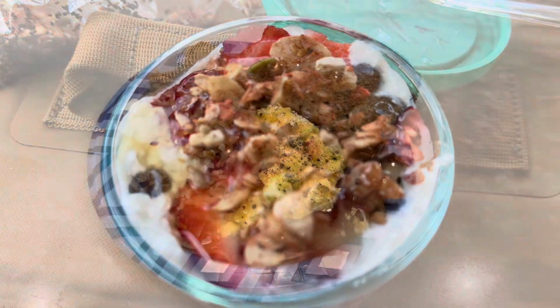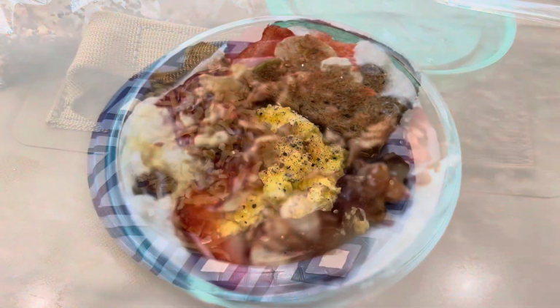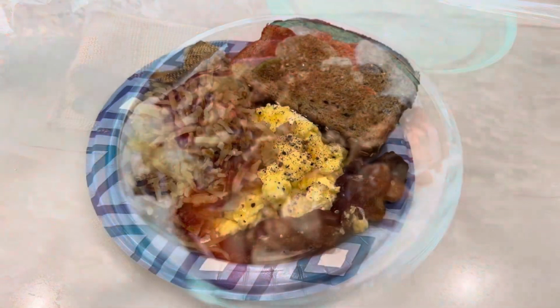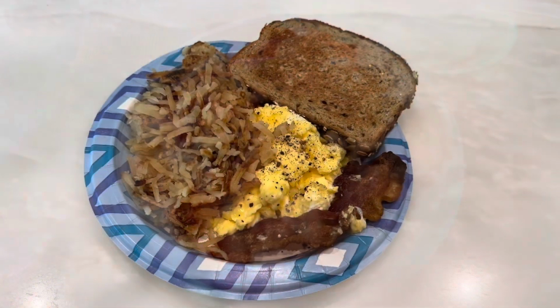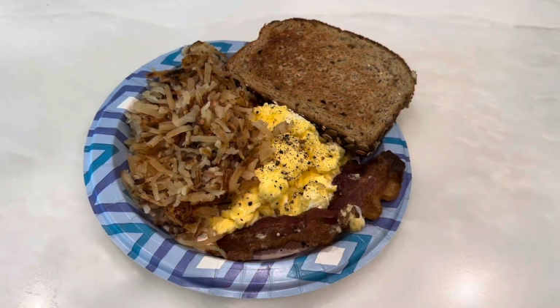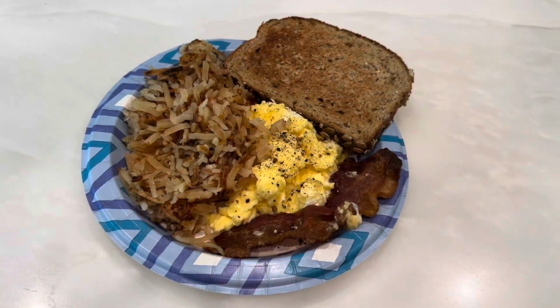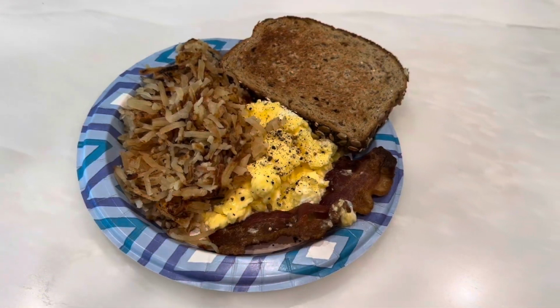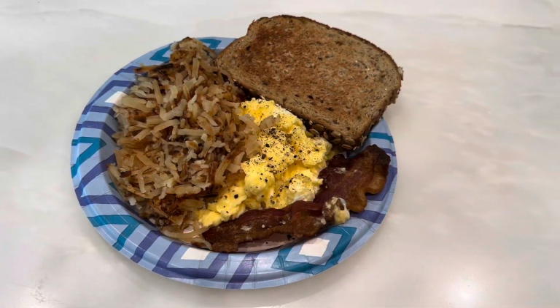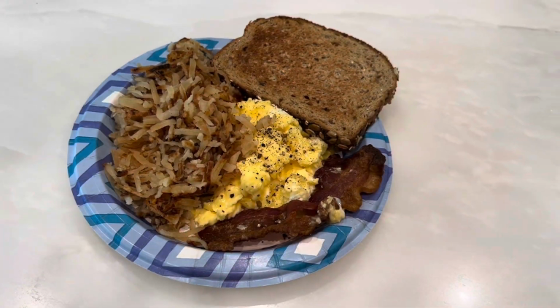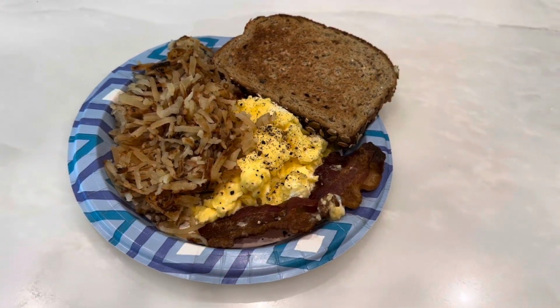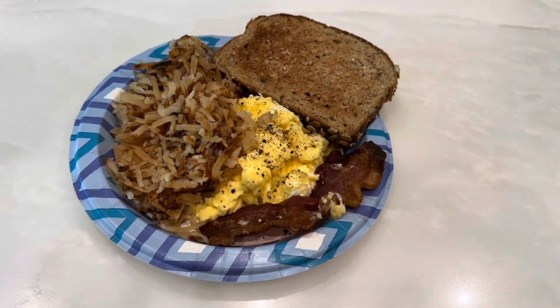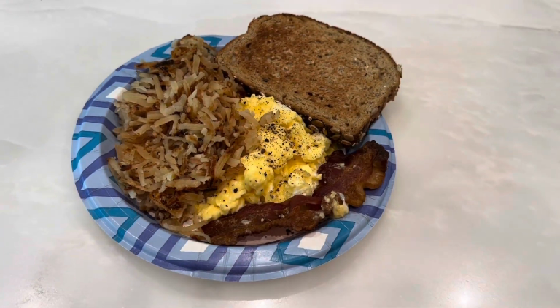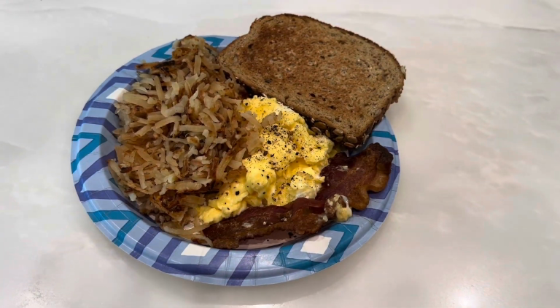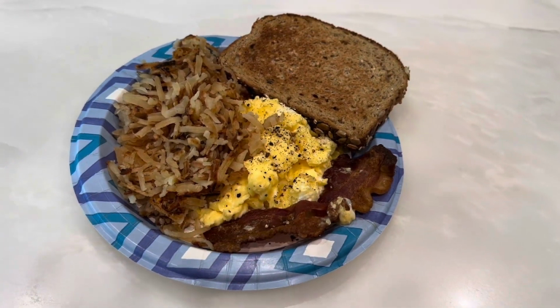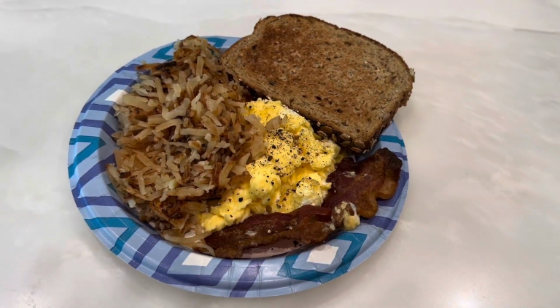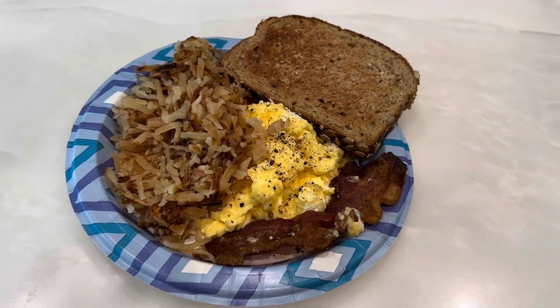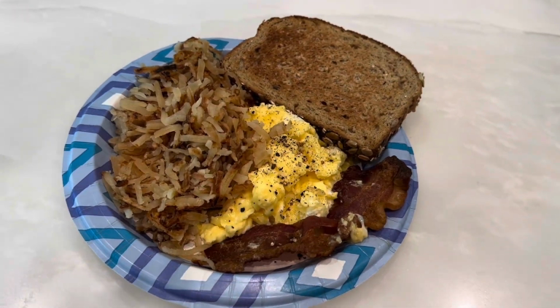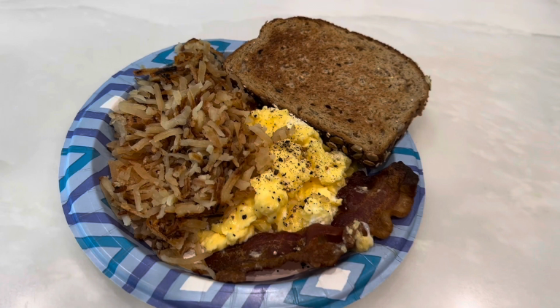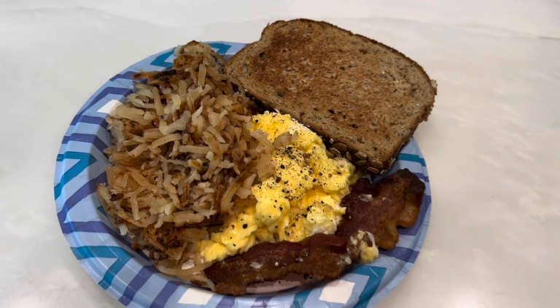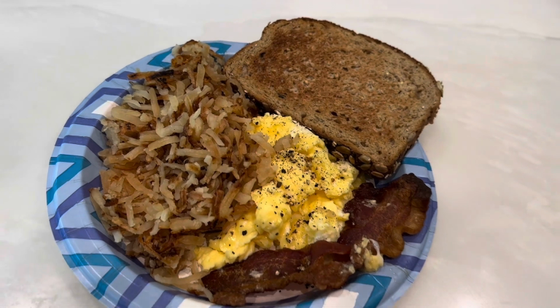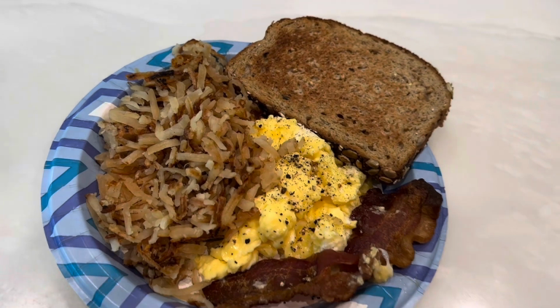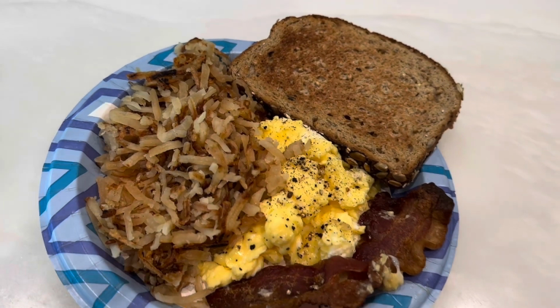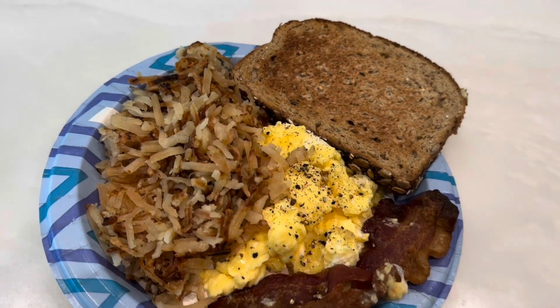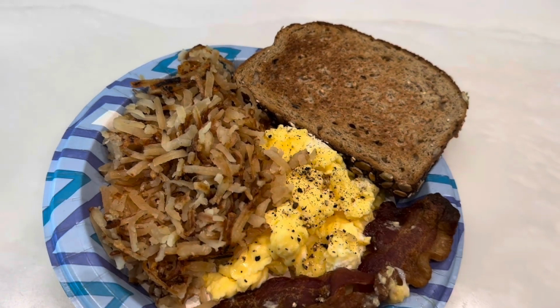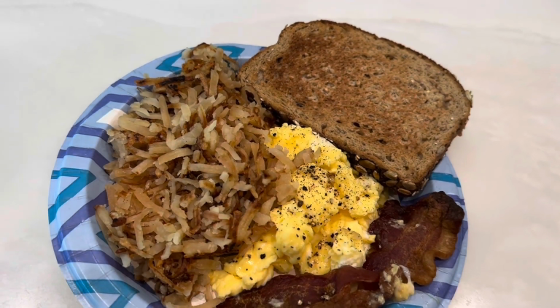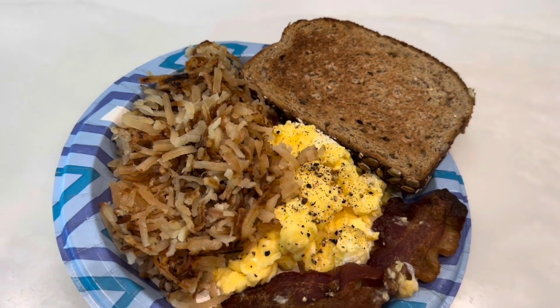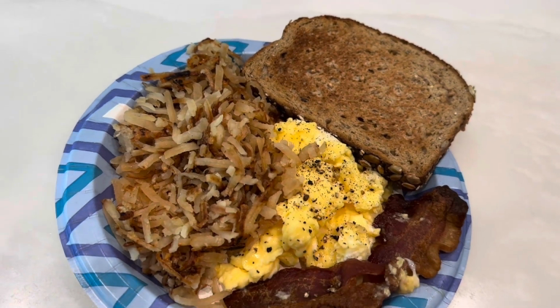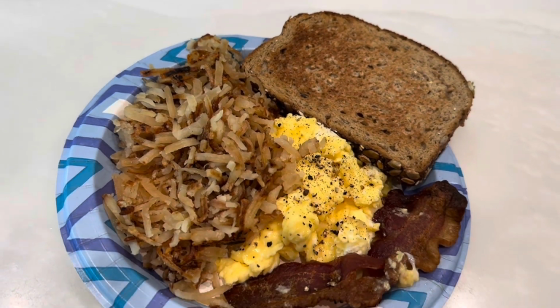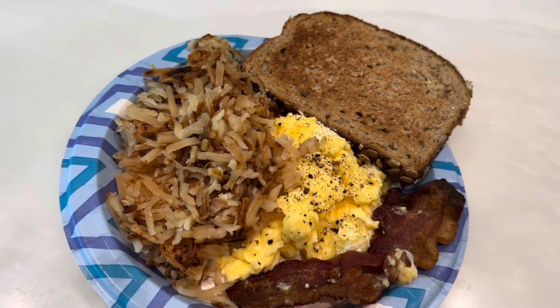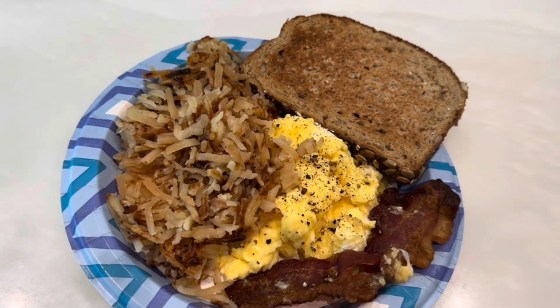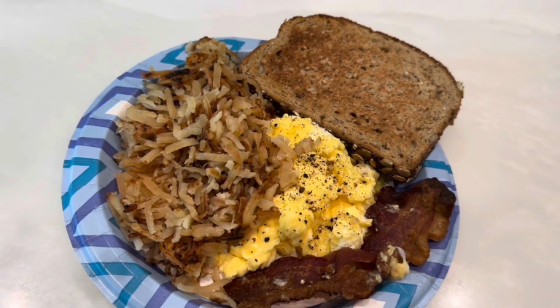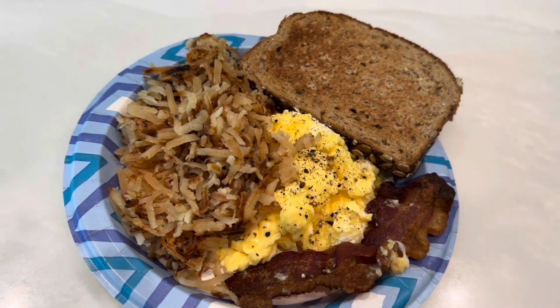Lunch today is breakfast — scrambled eggs, bacon, hash browns, and a slice of toast.